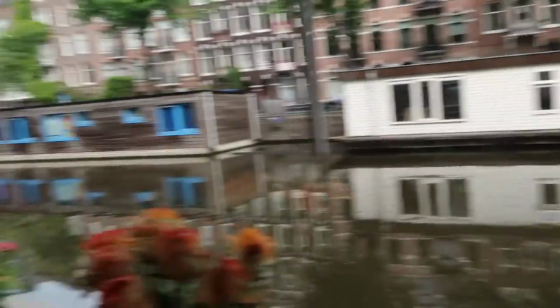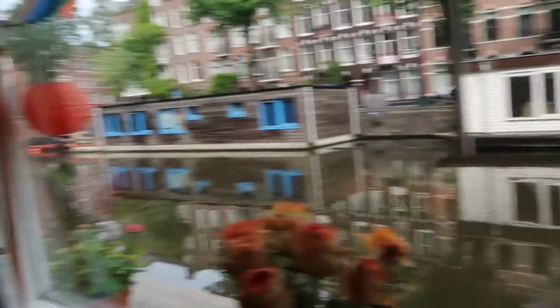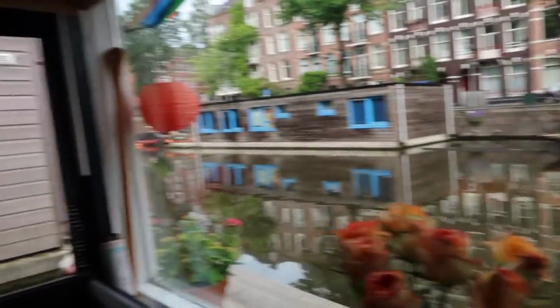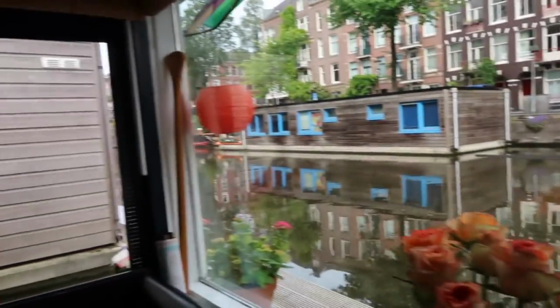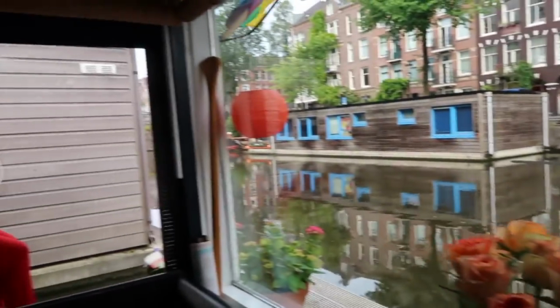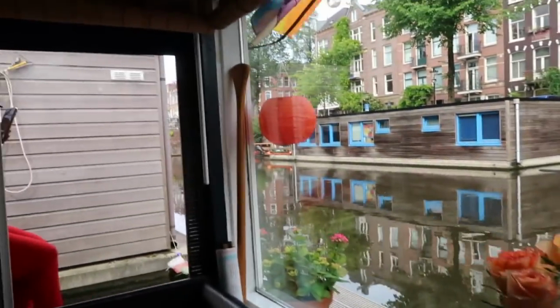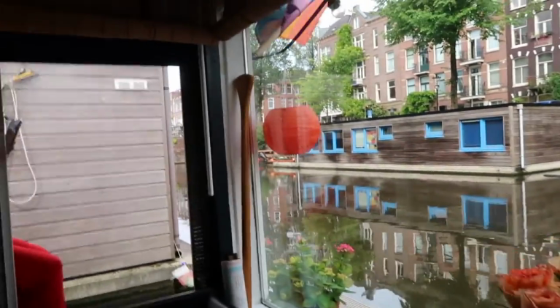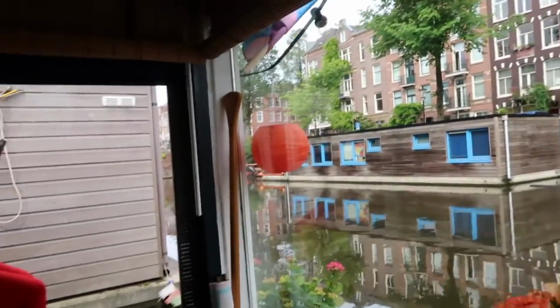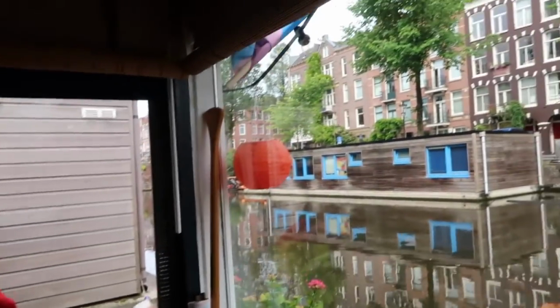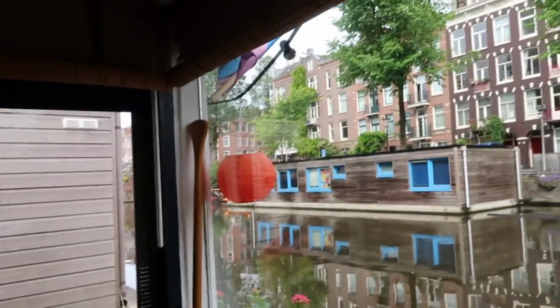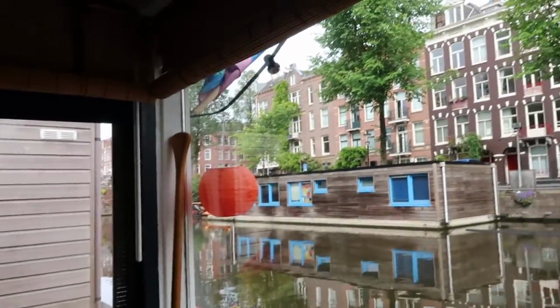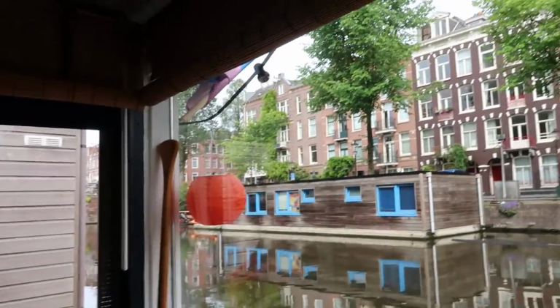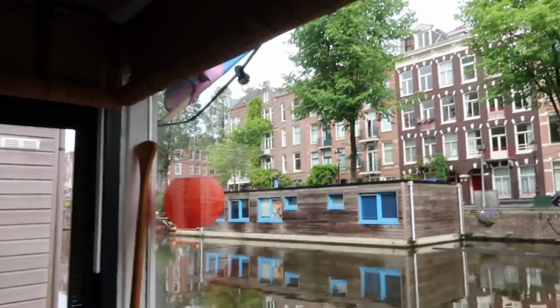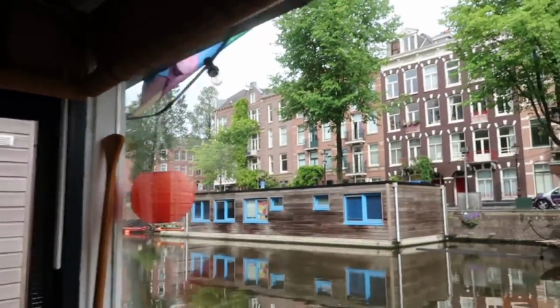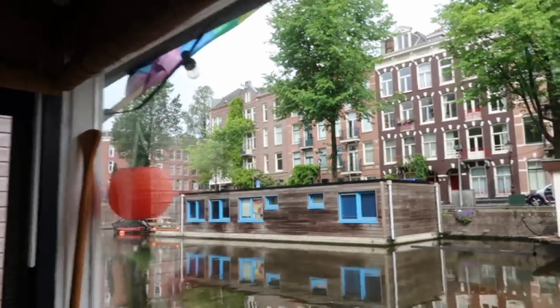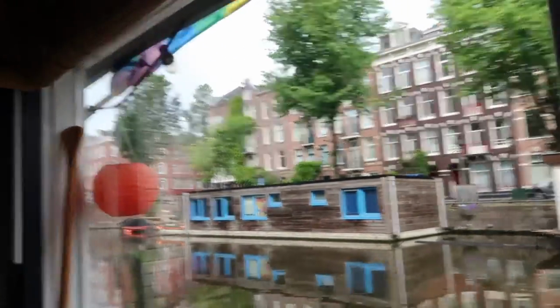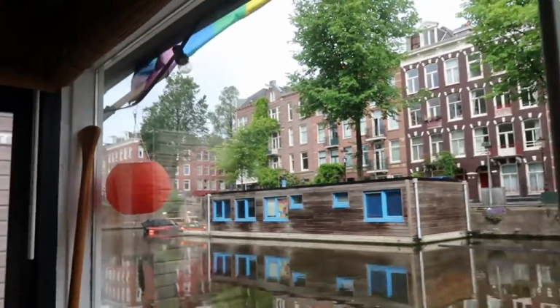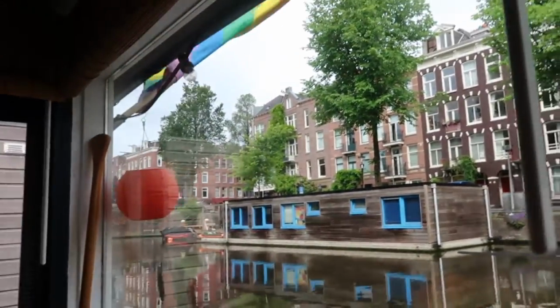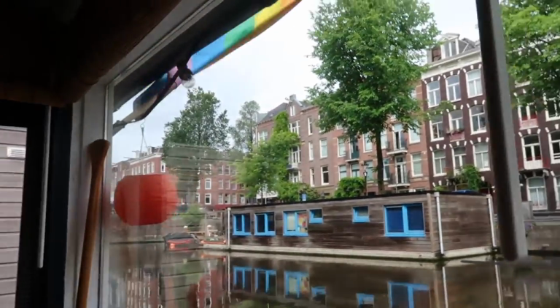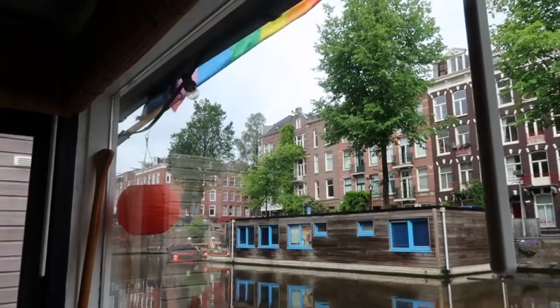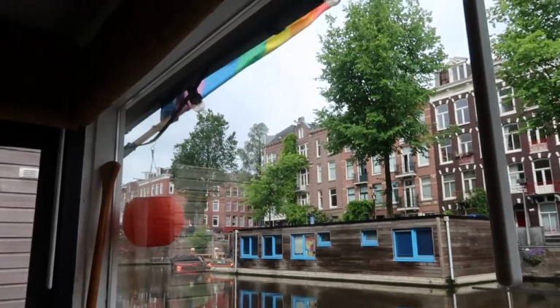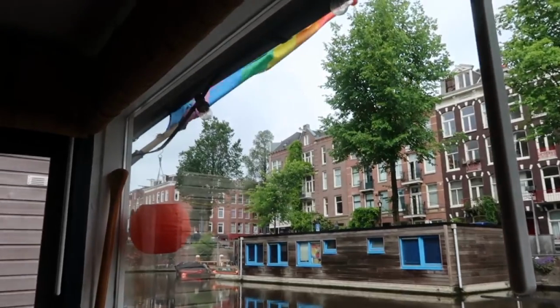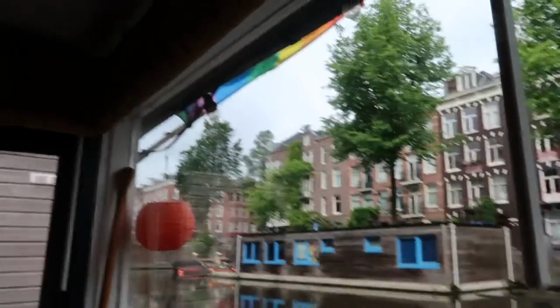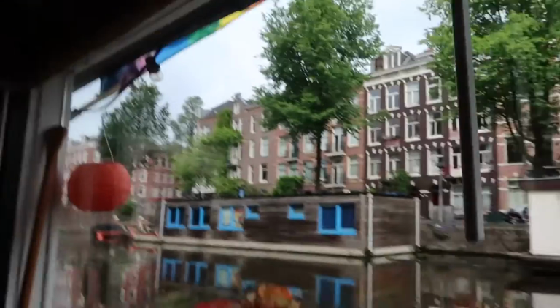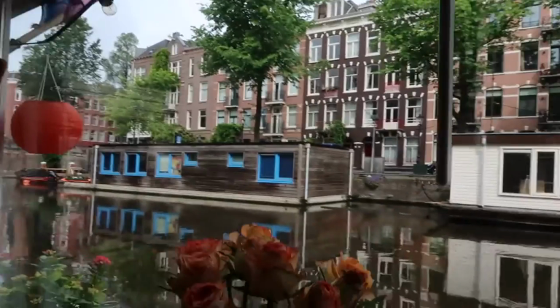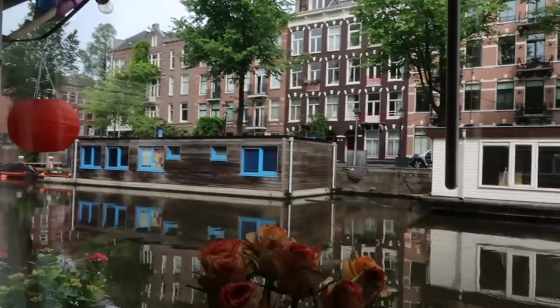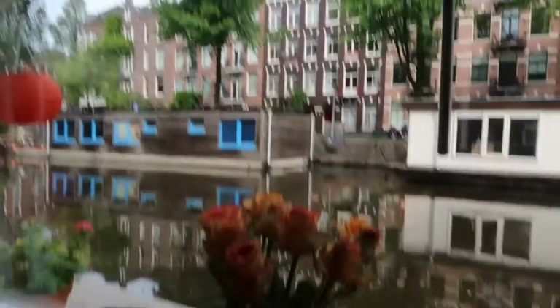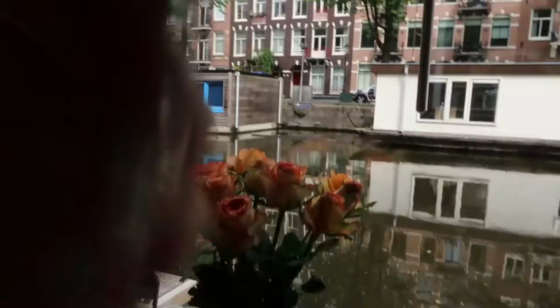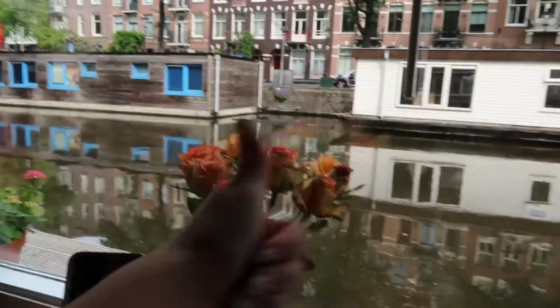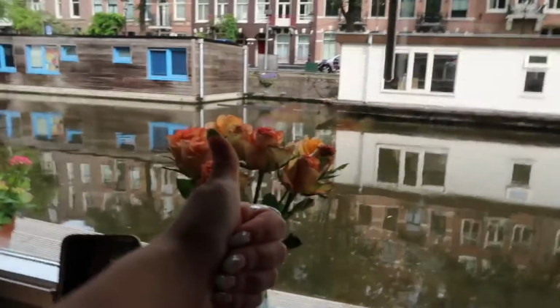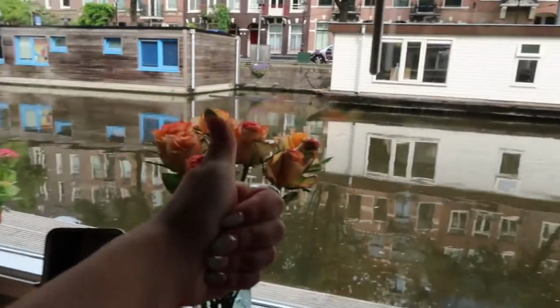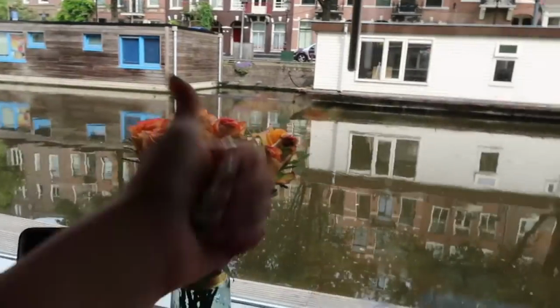Ta-da! Got the pride flag up there. Ta-da!